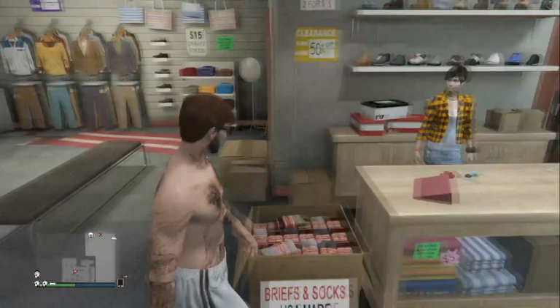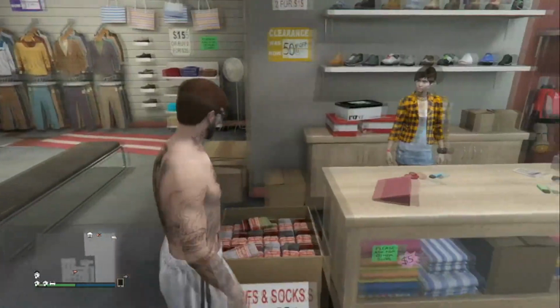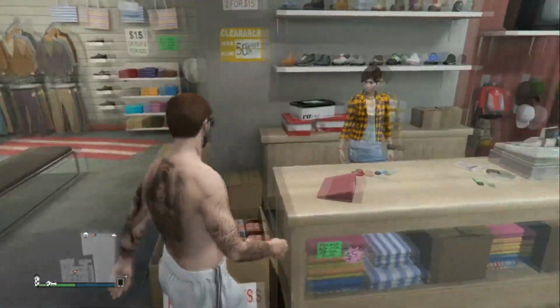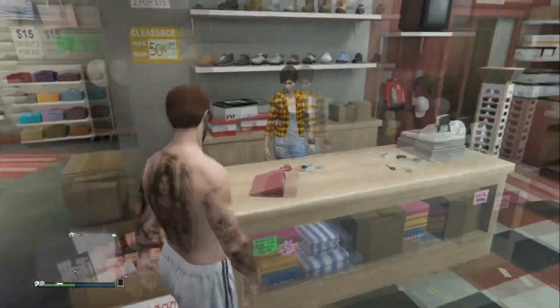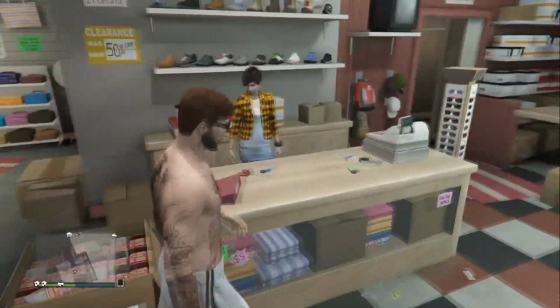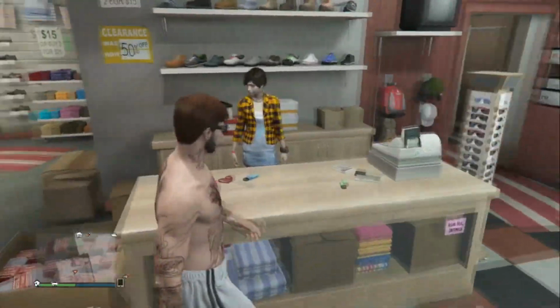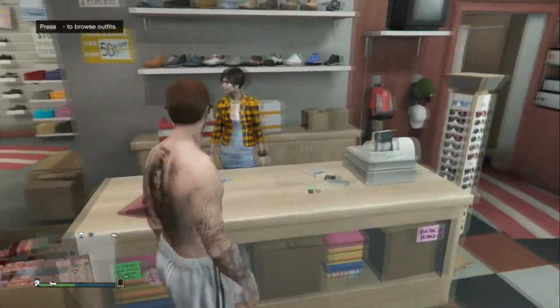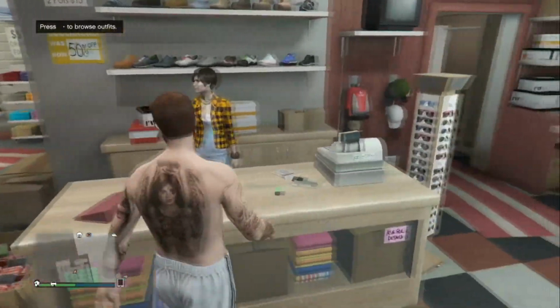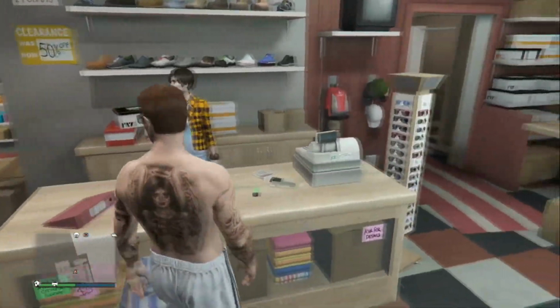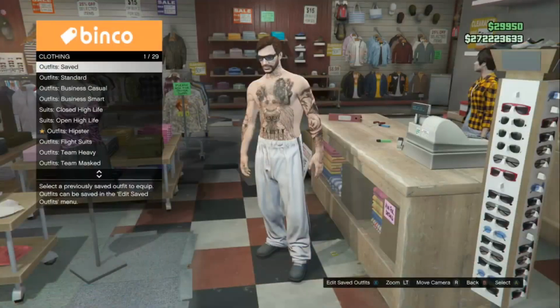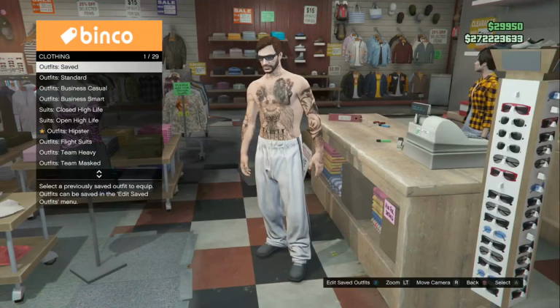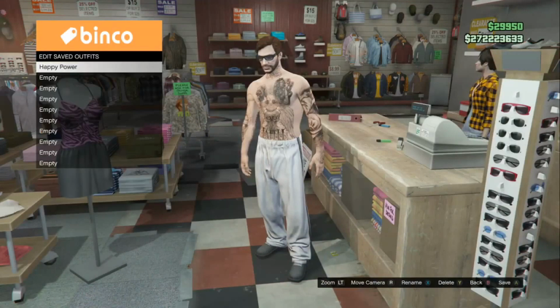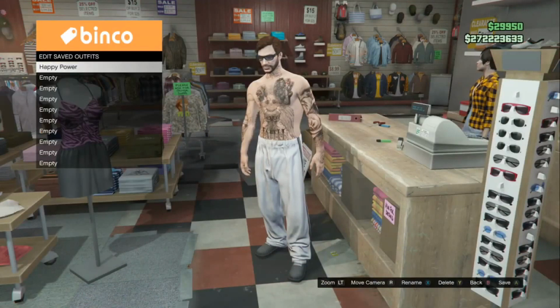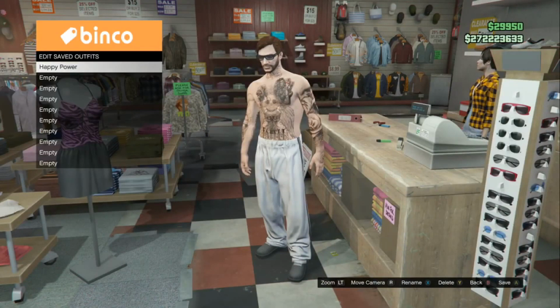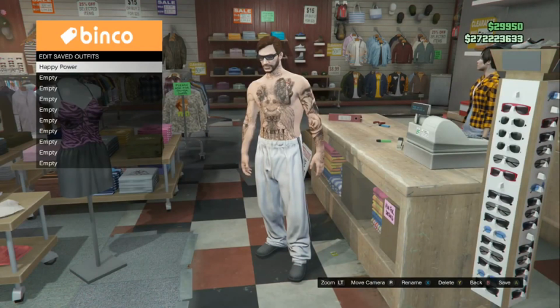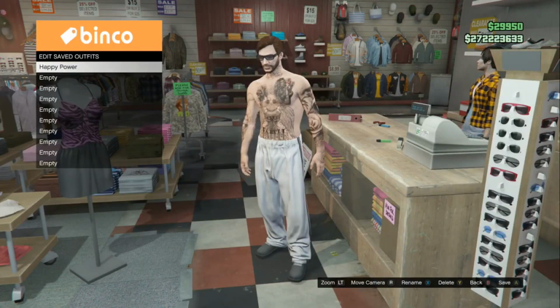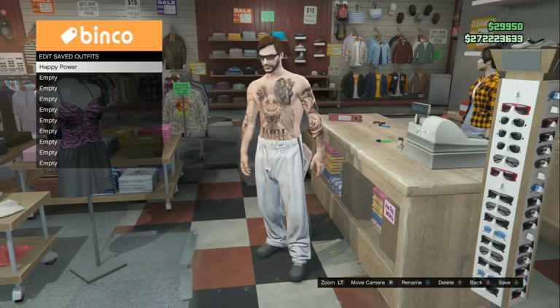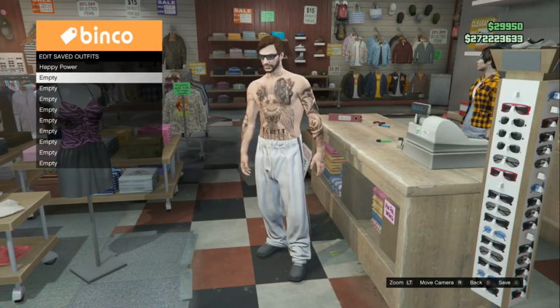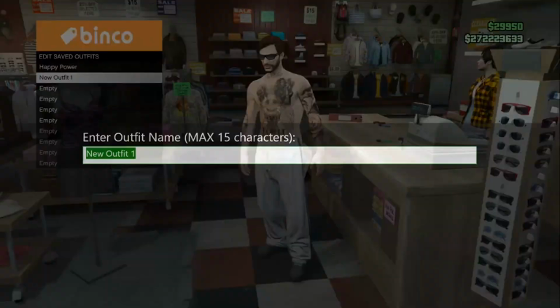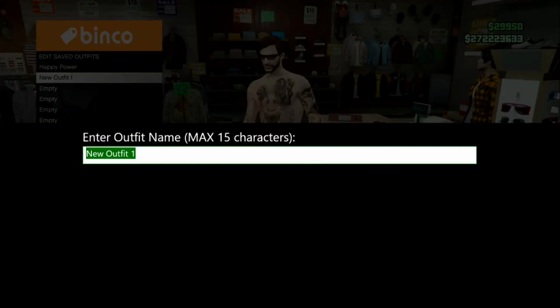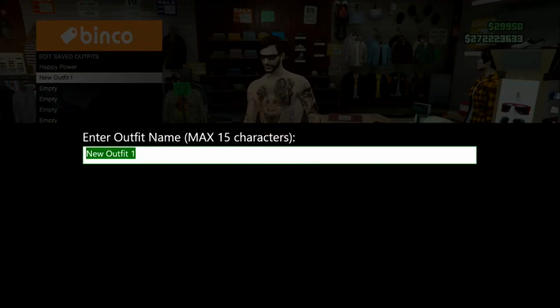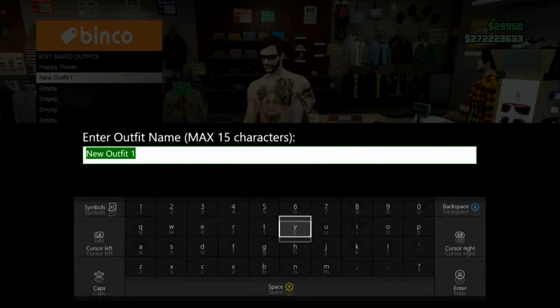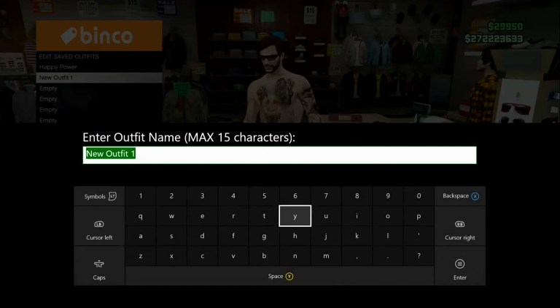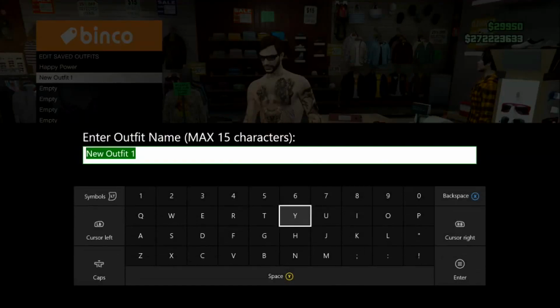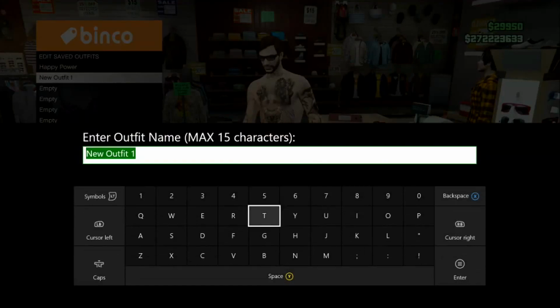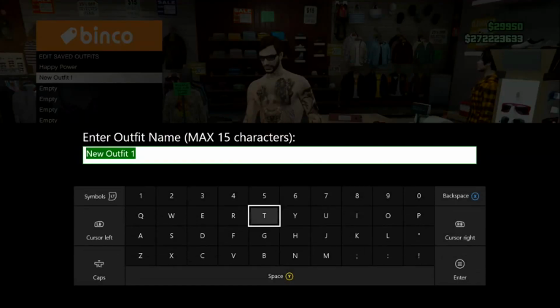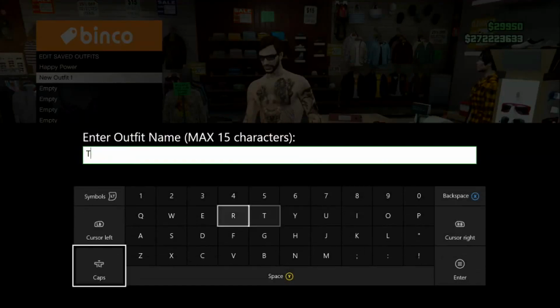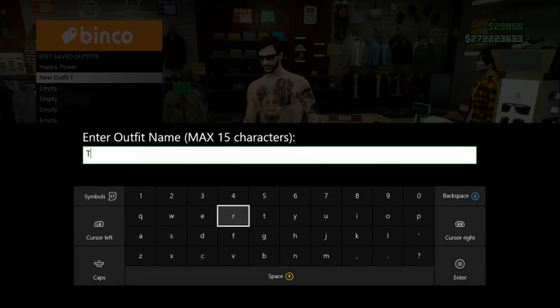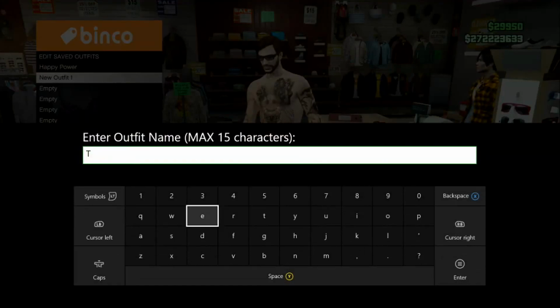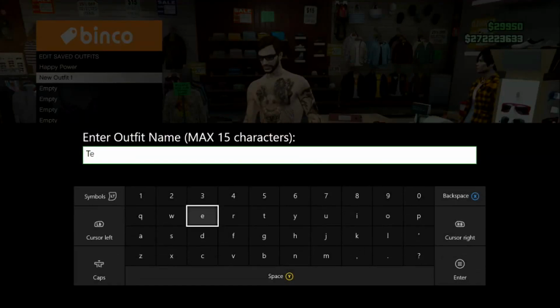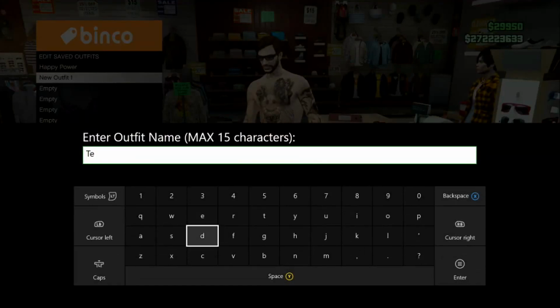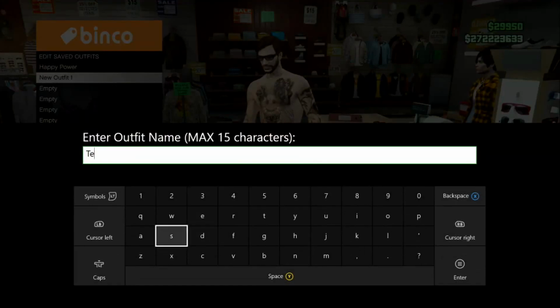From this point, just take this outfit to the front counter once again and save it as an outfit. After you guys do that, it's pretty straightforward.